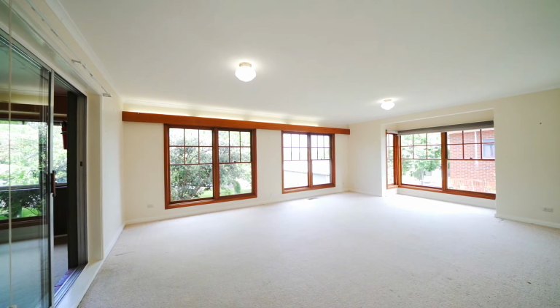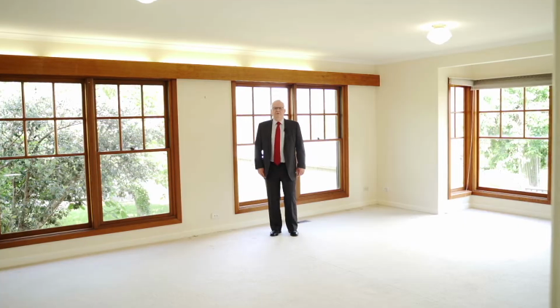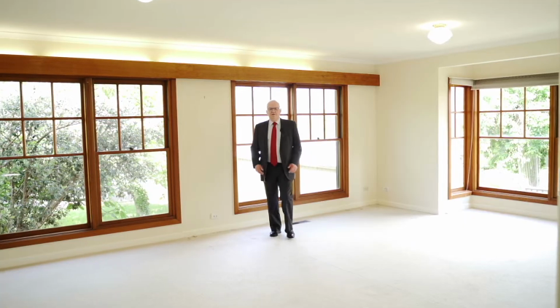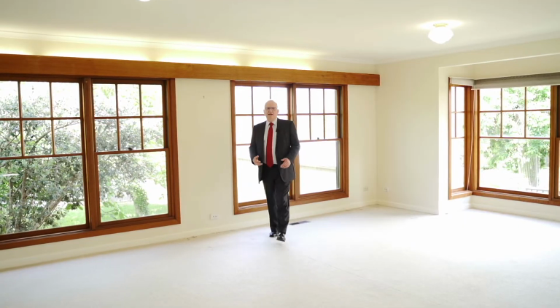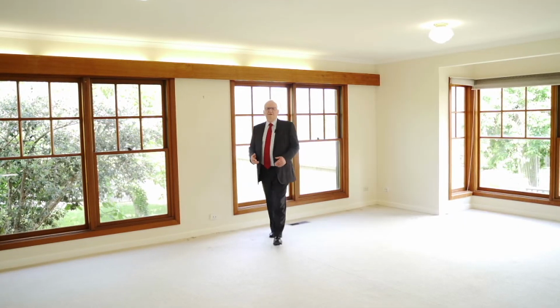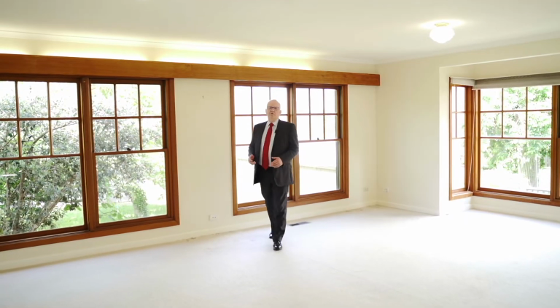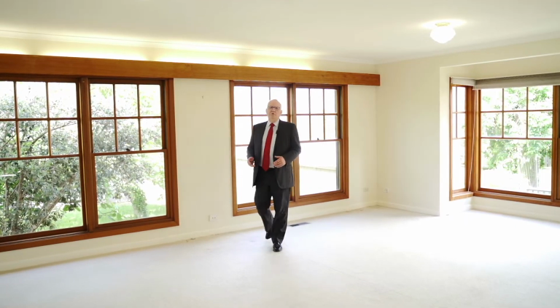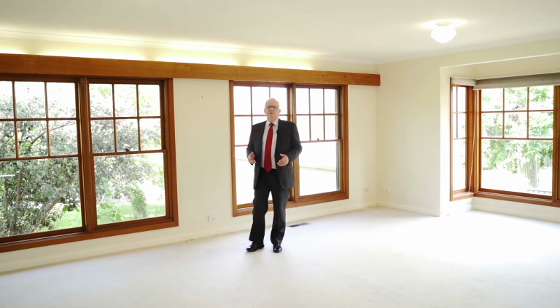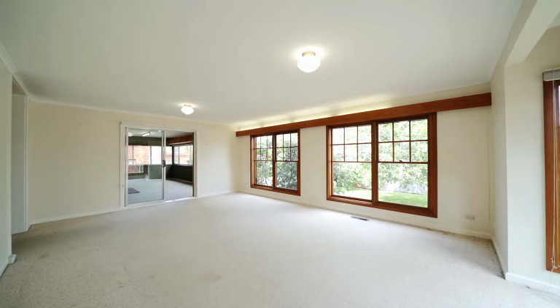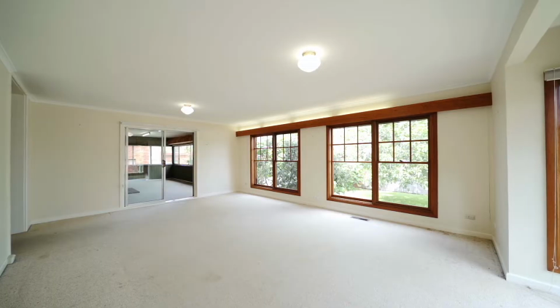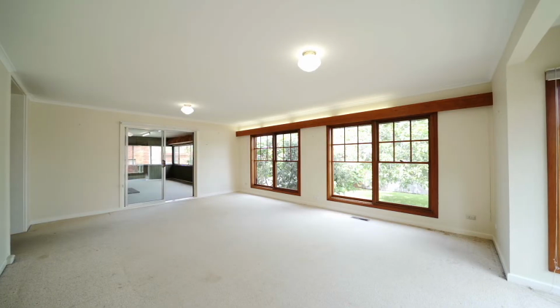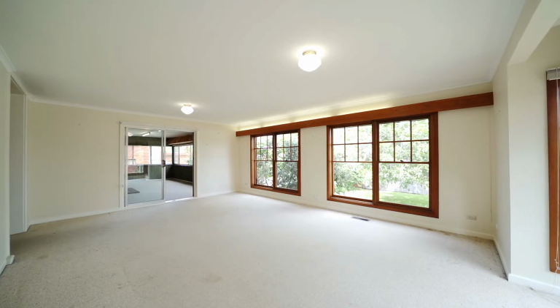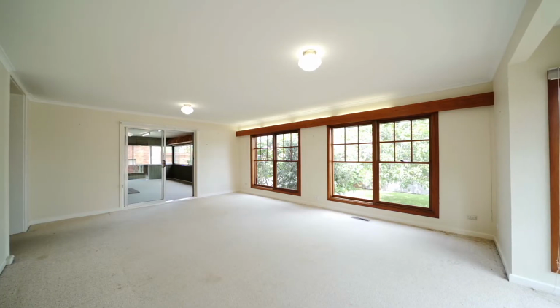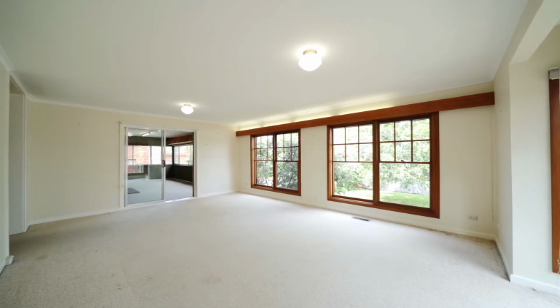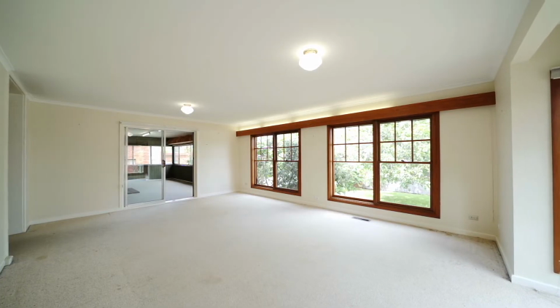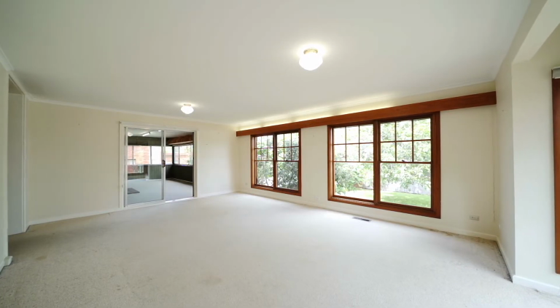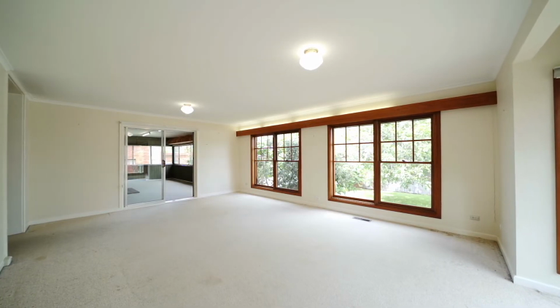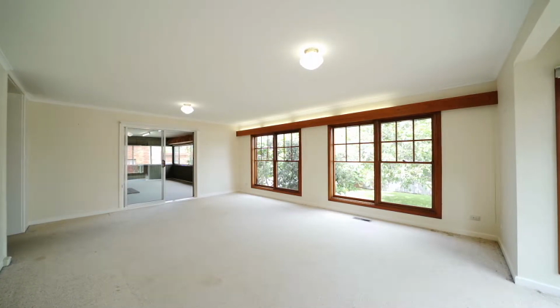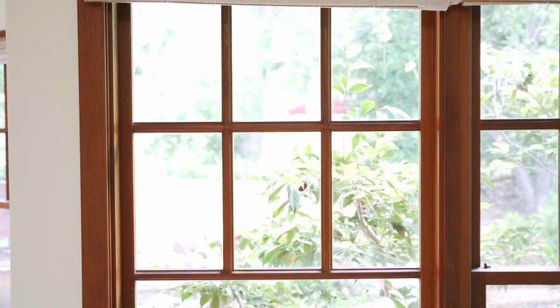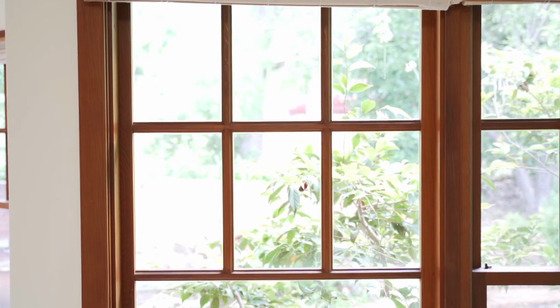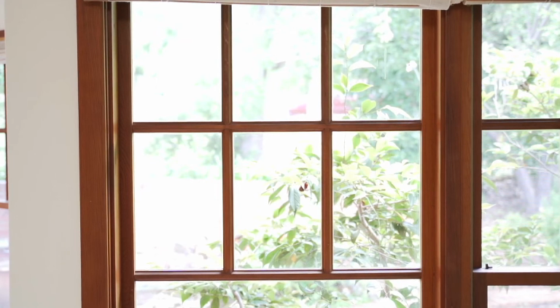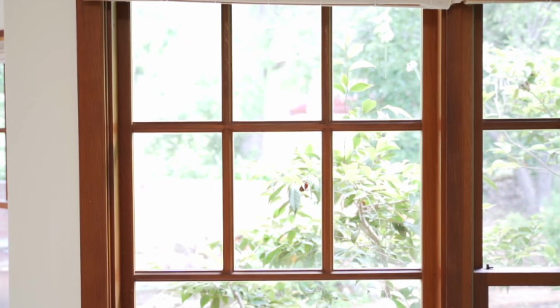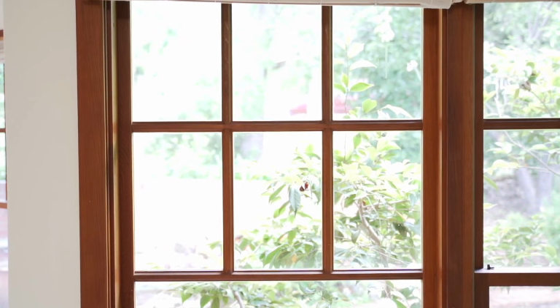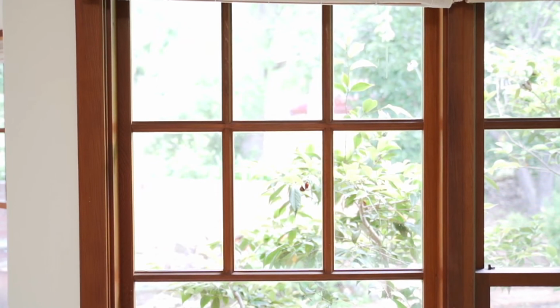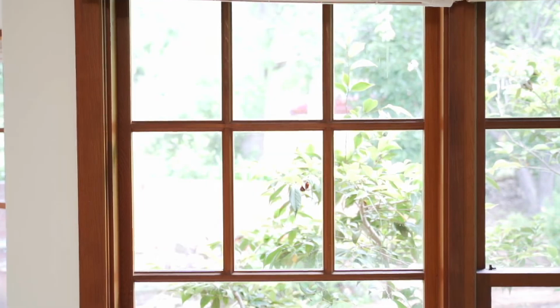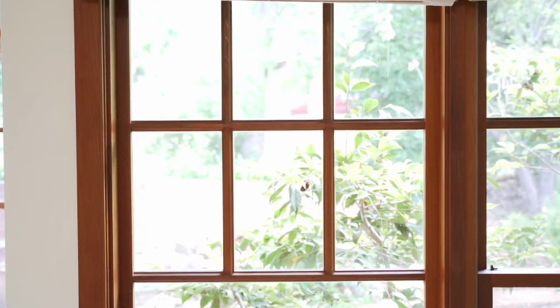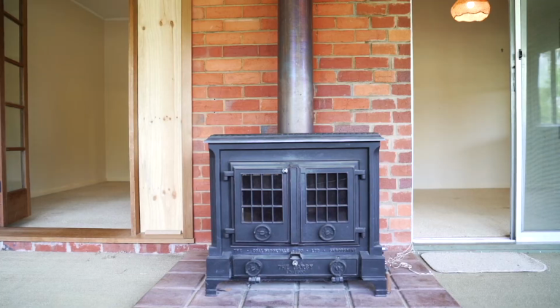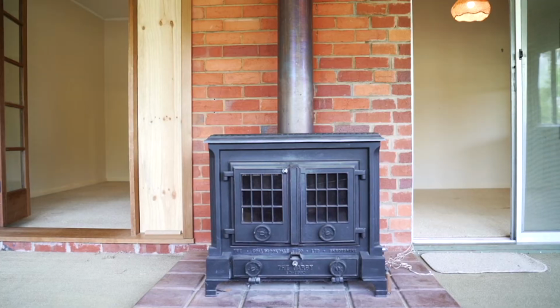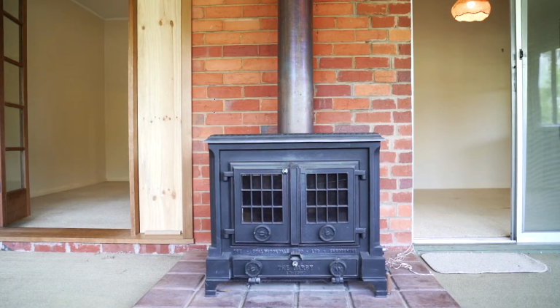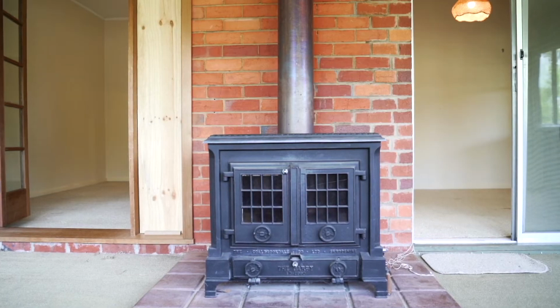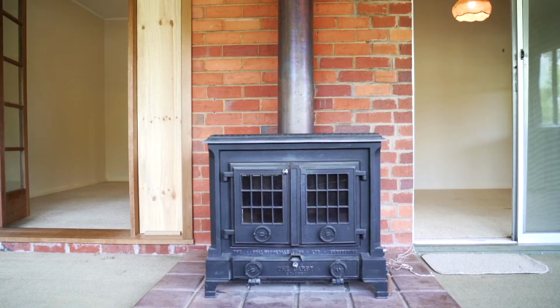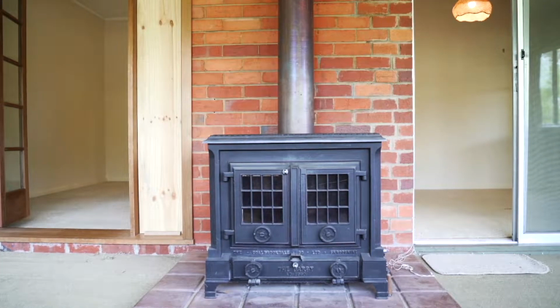This large living room, part of an extension done in more recent times, flows readily onto the sunroom.